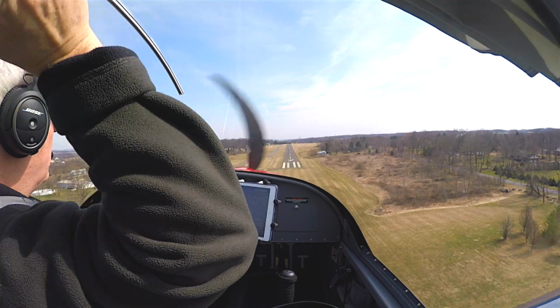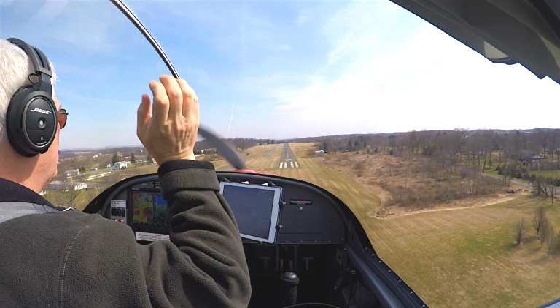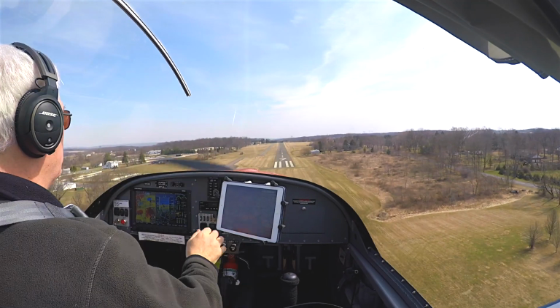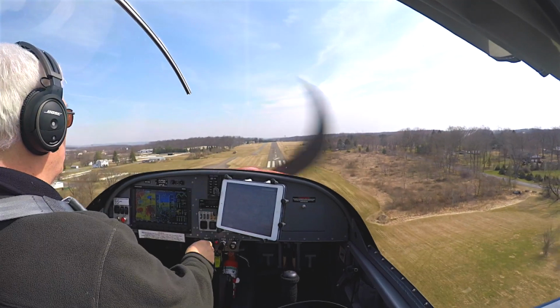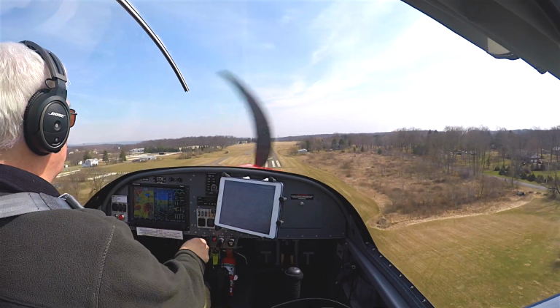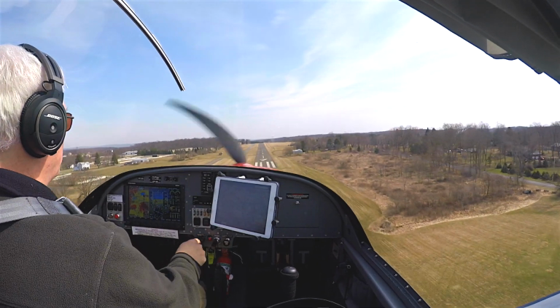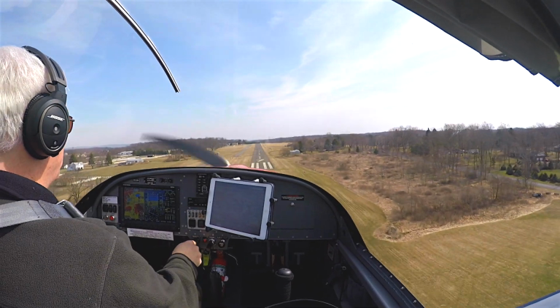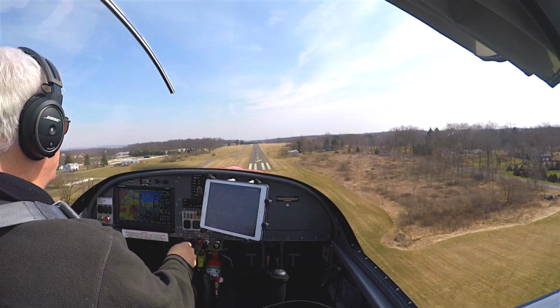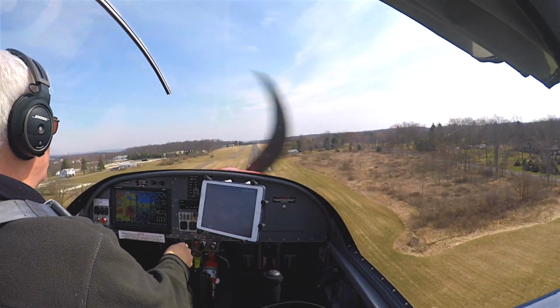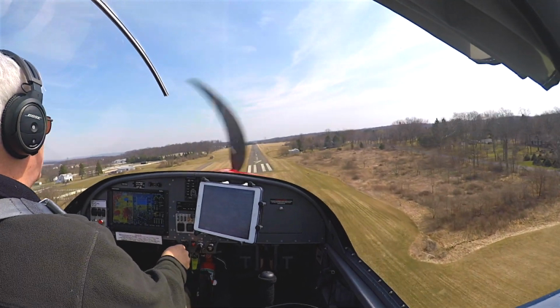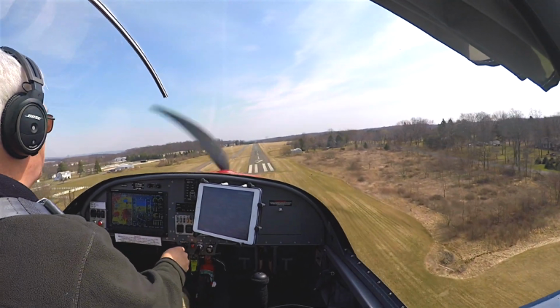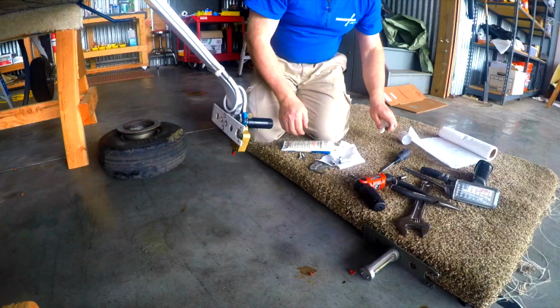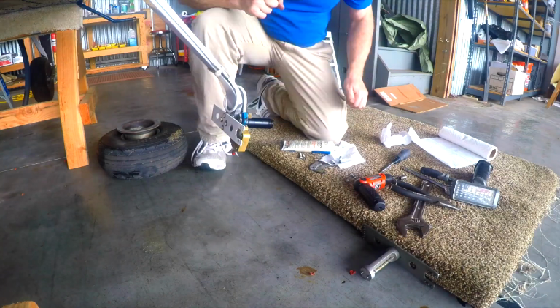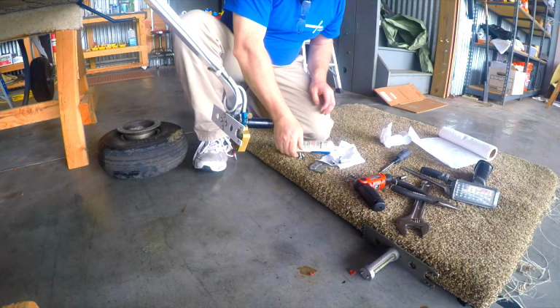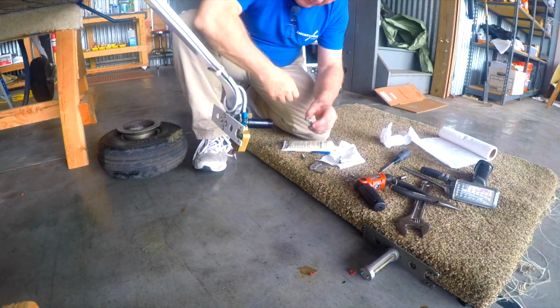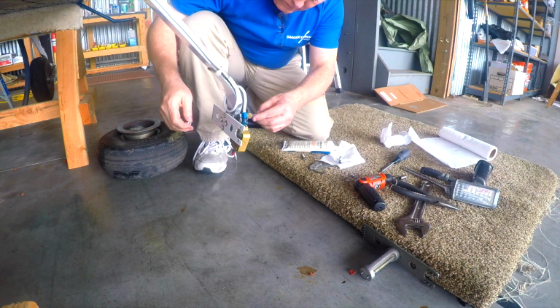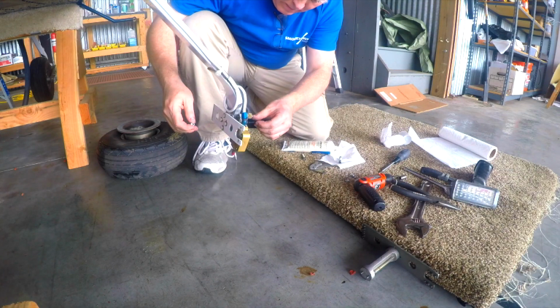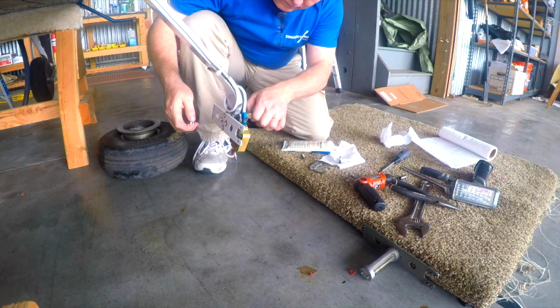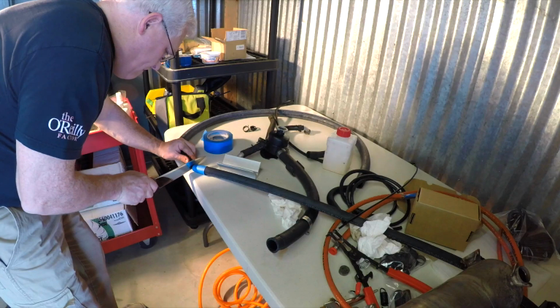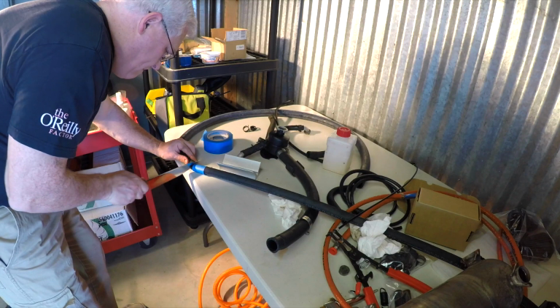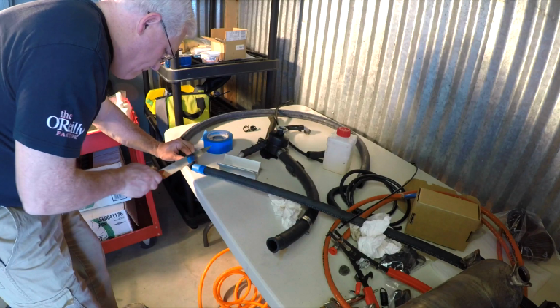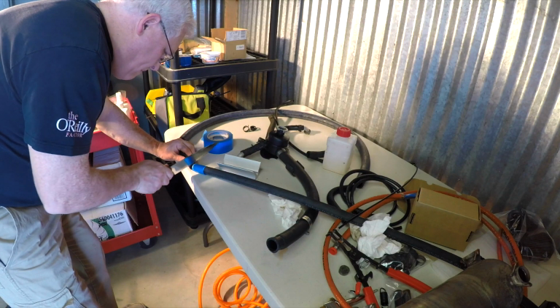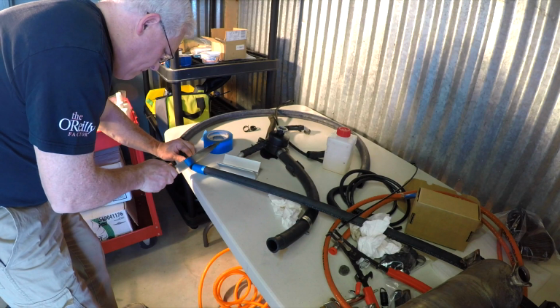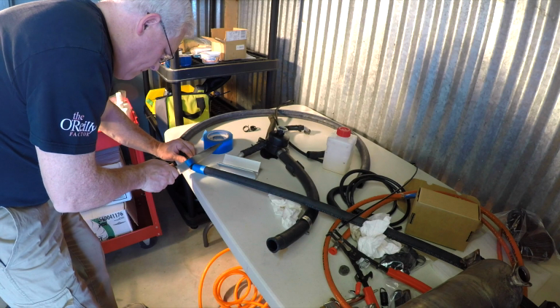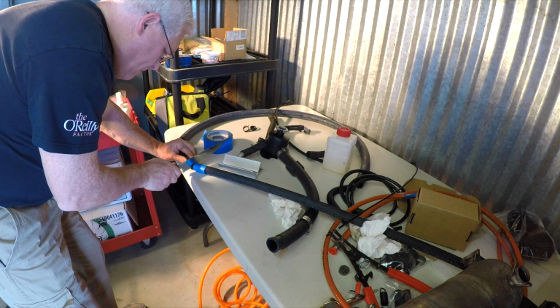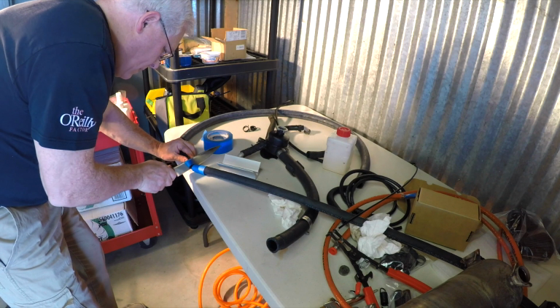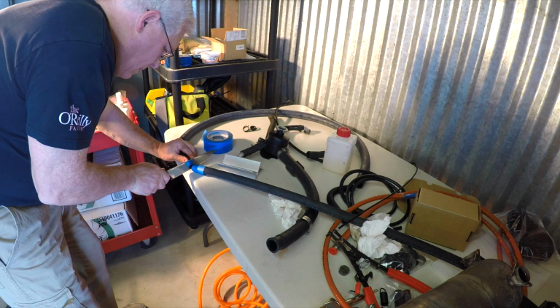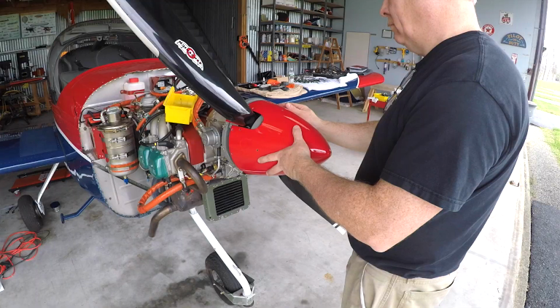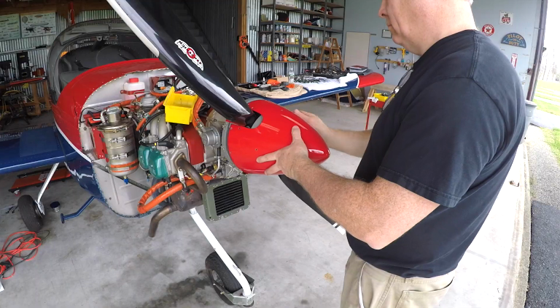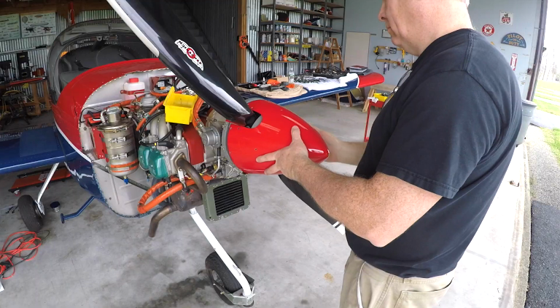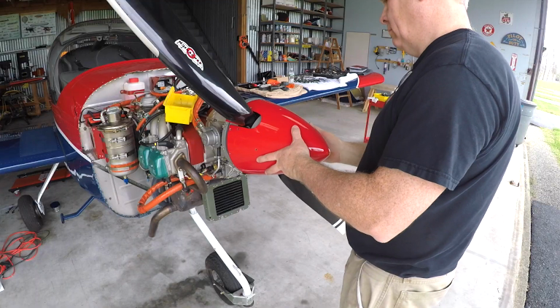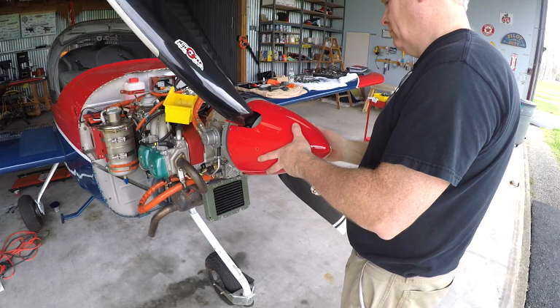There's not as much flying in this video because it's time for my annual condition inspection and five-year maintenance.